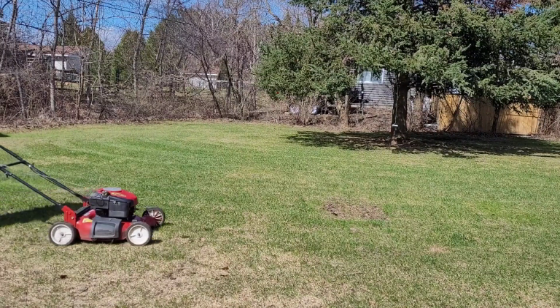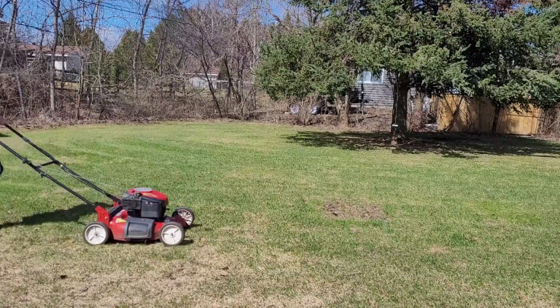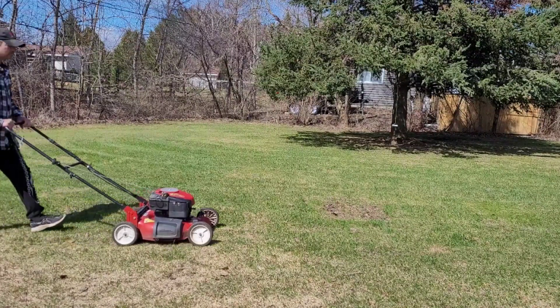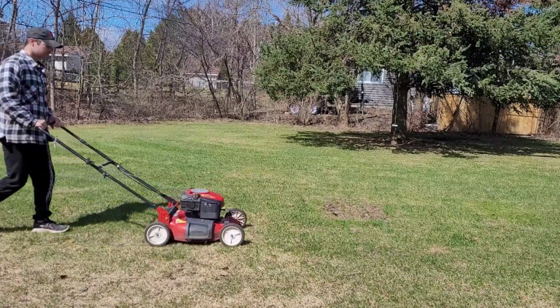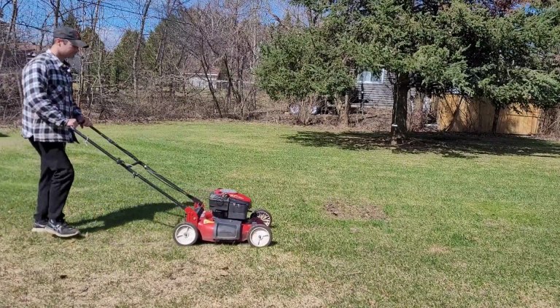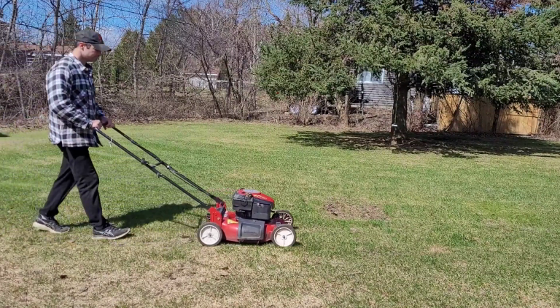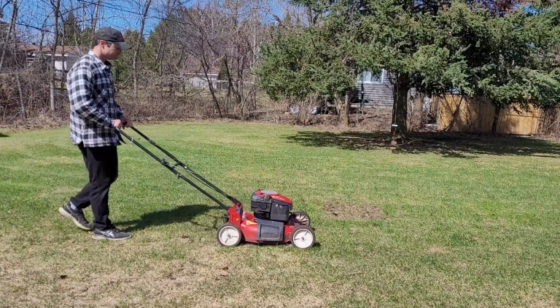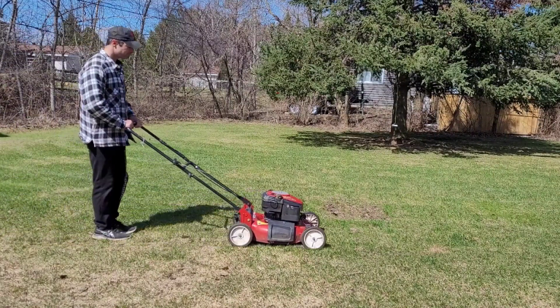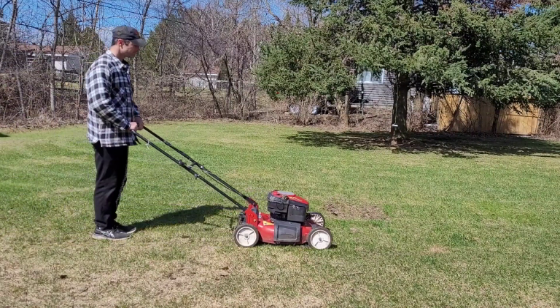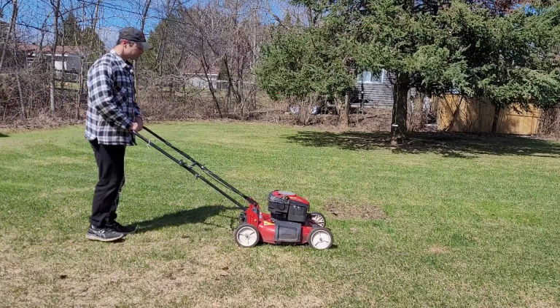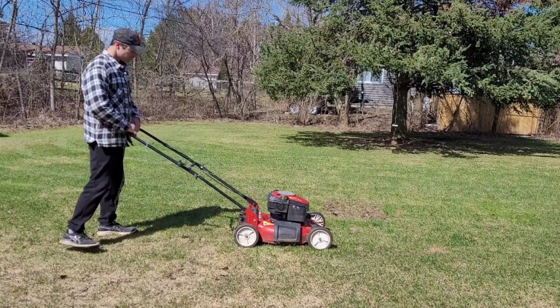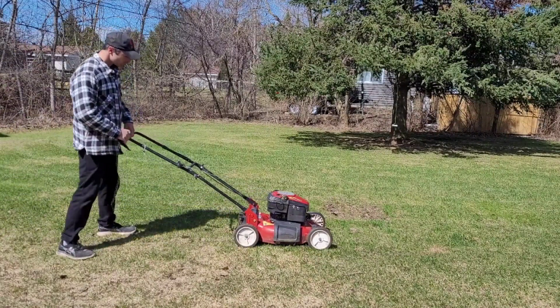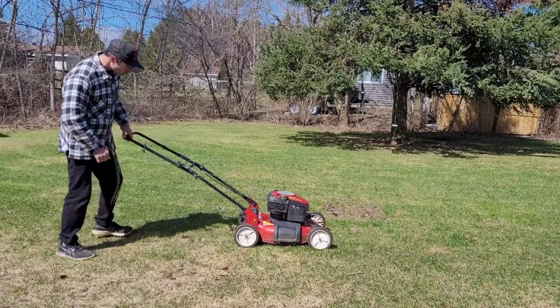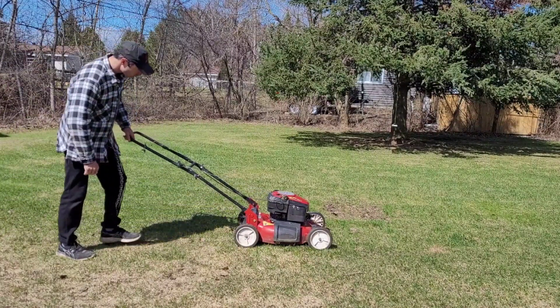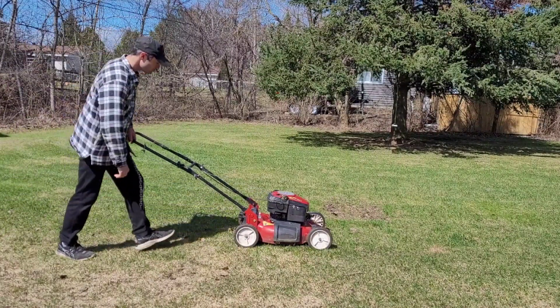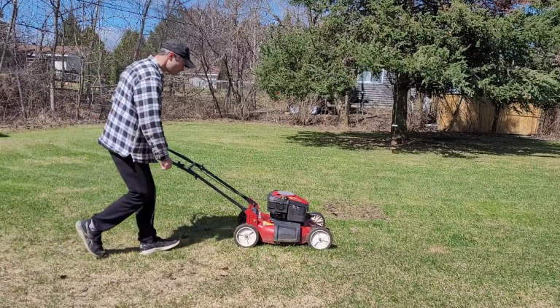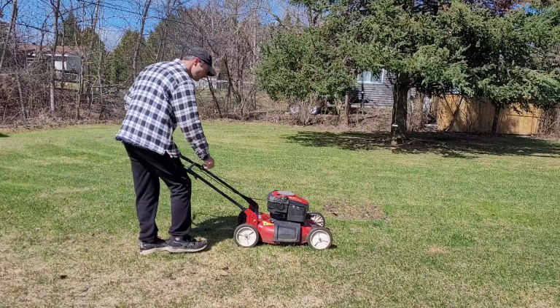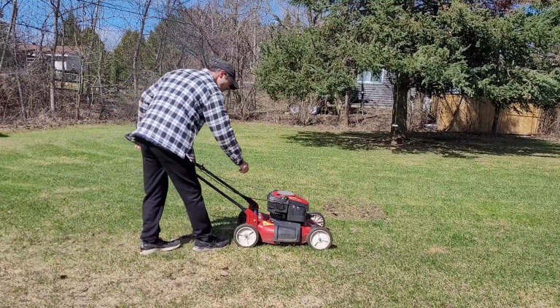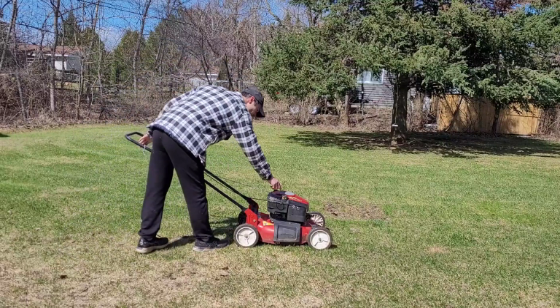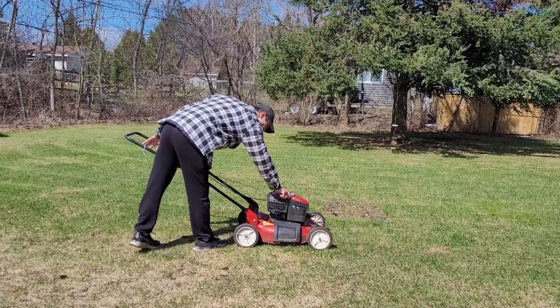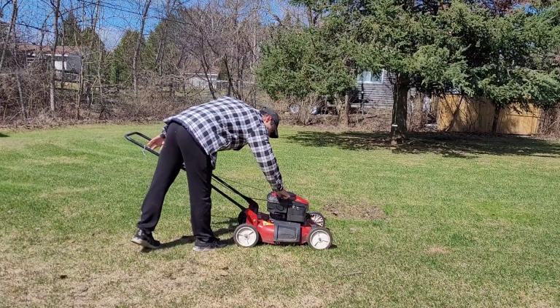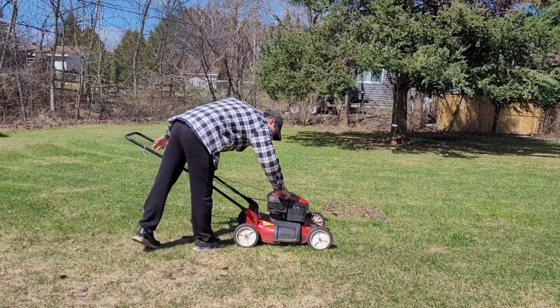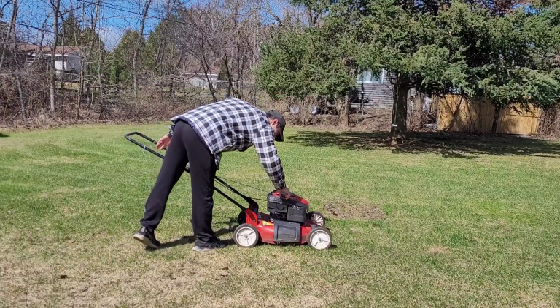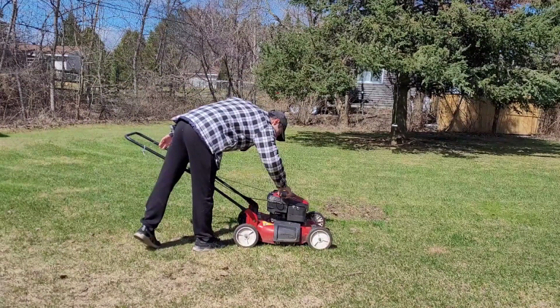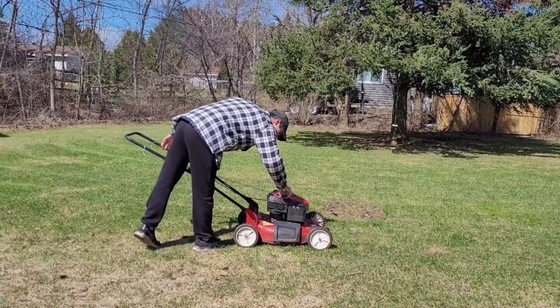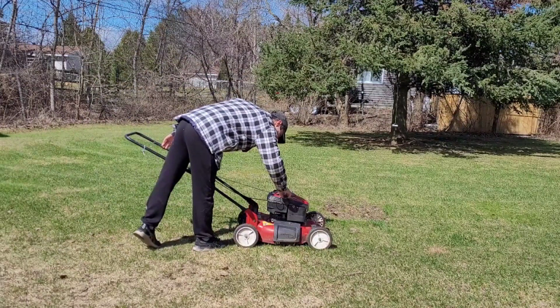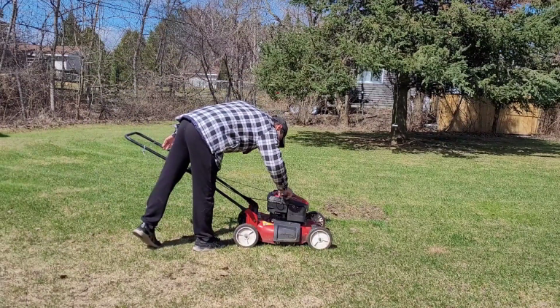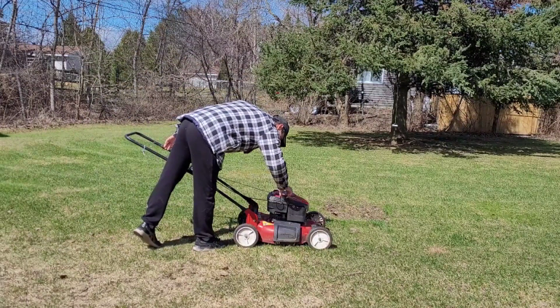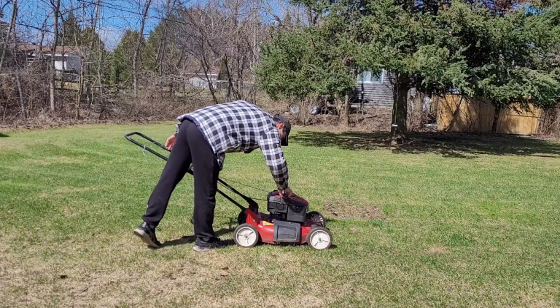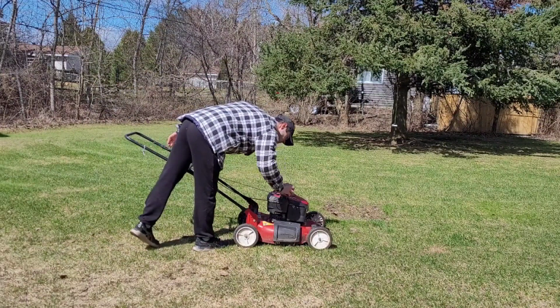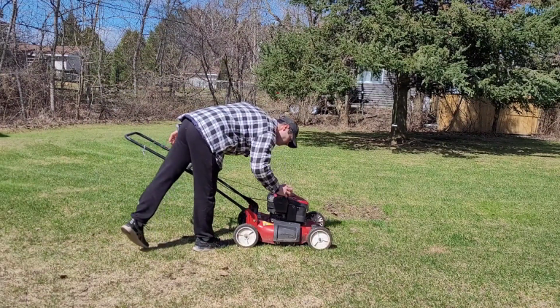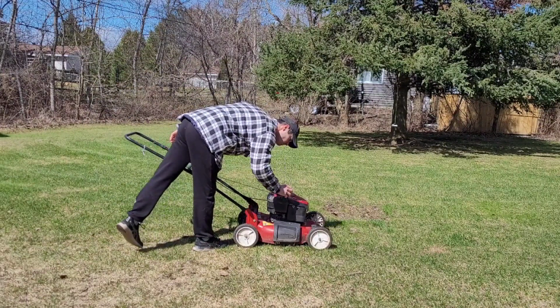Ah, spring. Birds are chirping, the grass is growing, and that means it's time to get that lawnmower started.